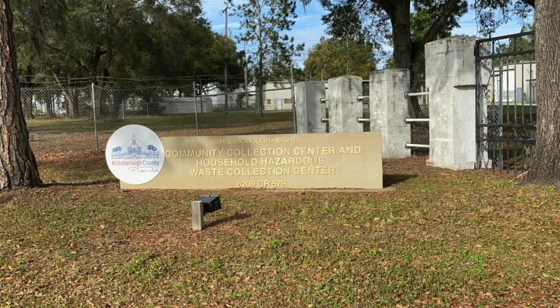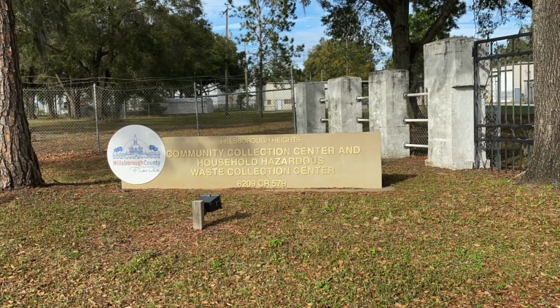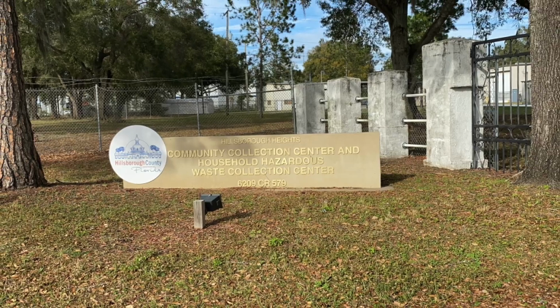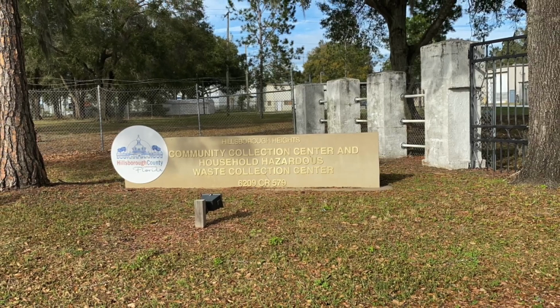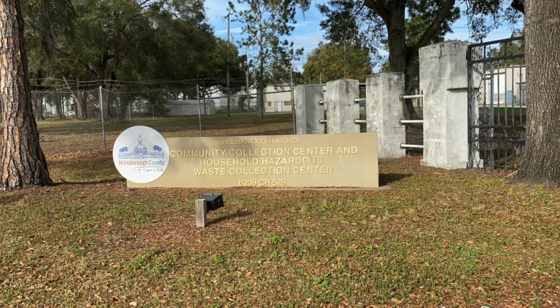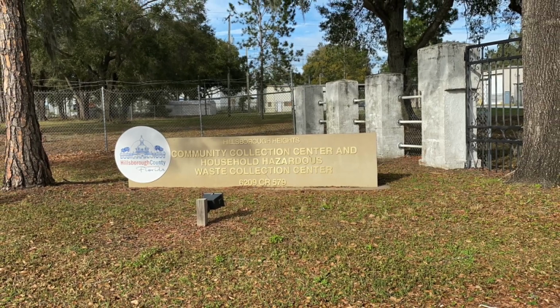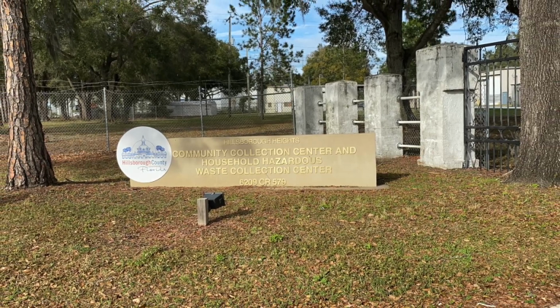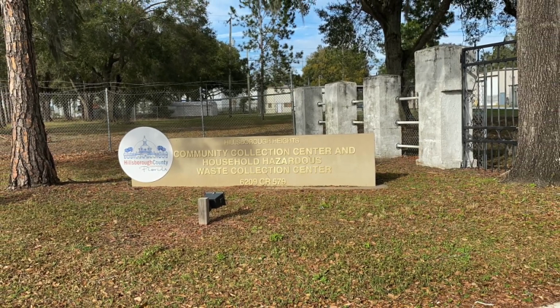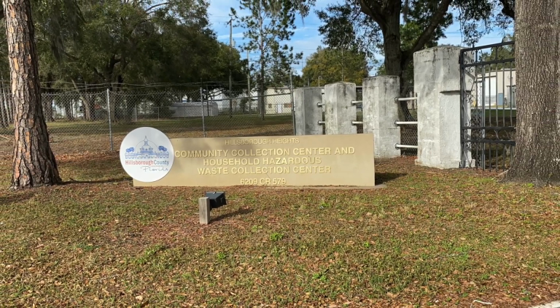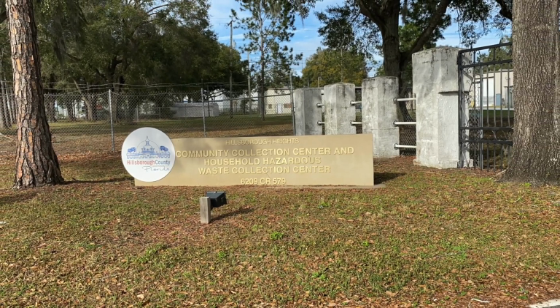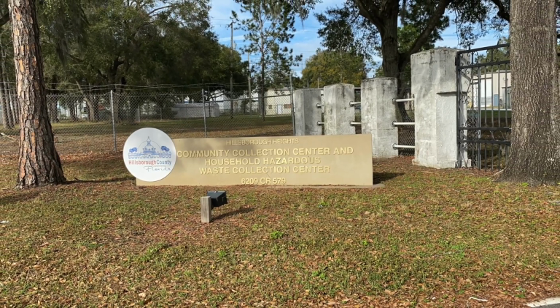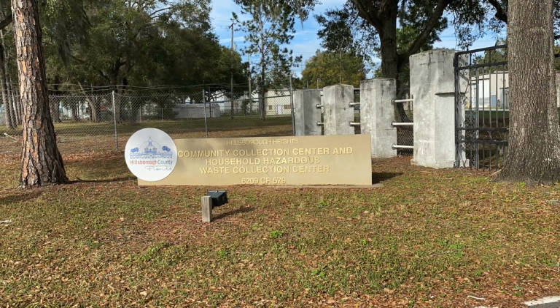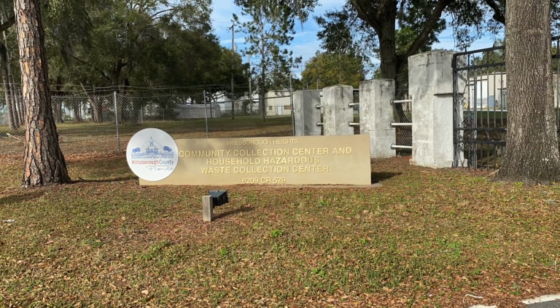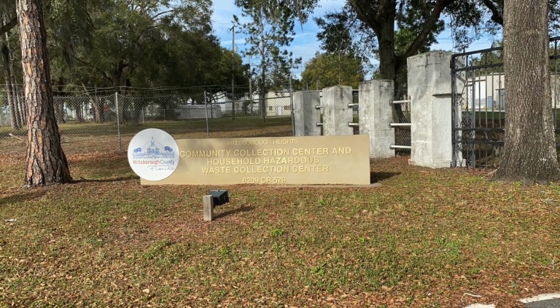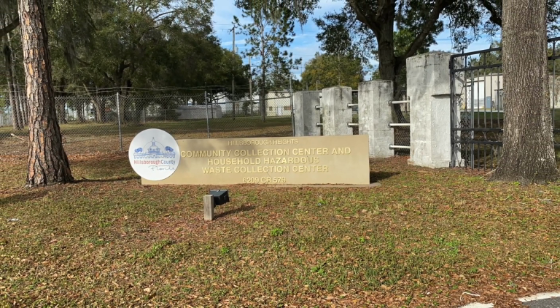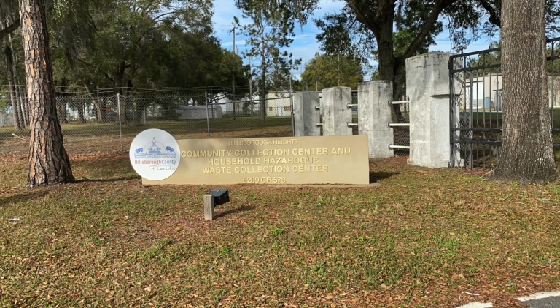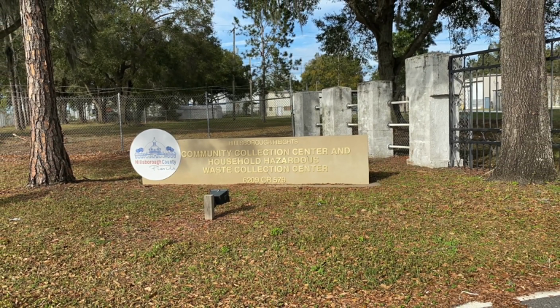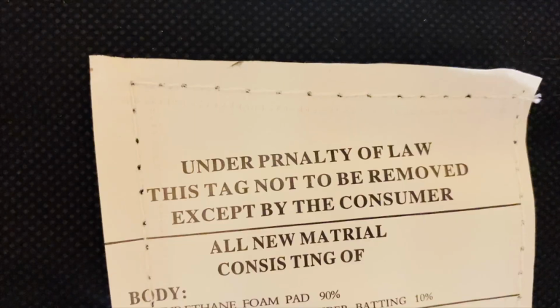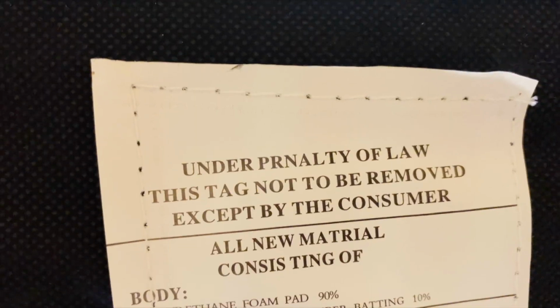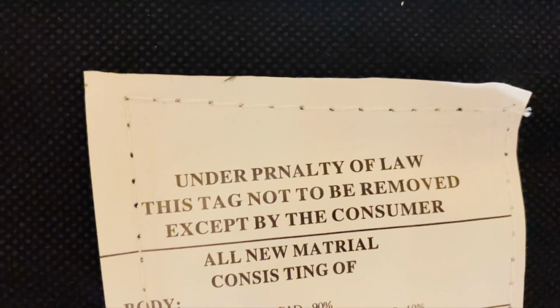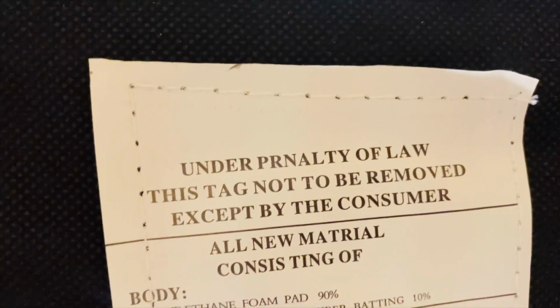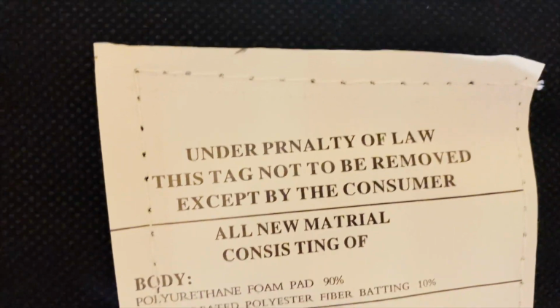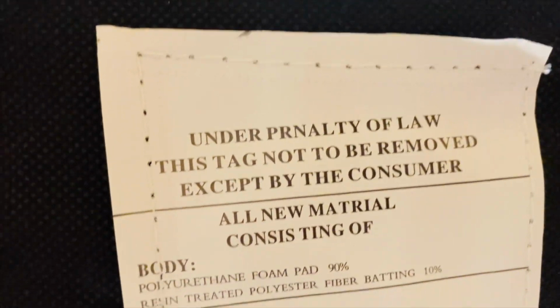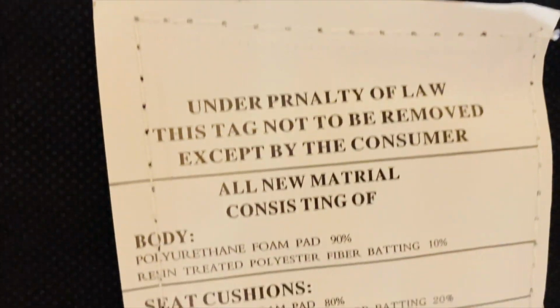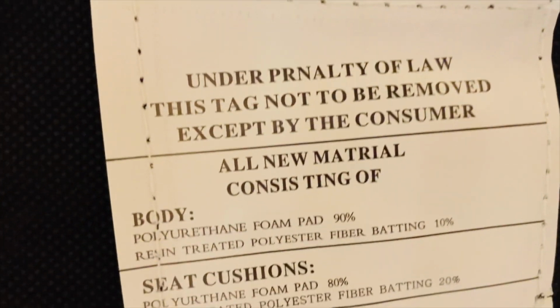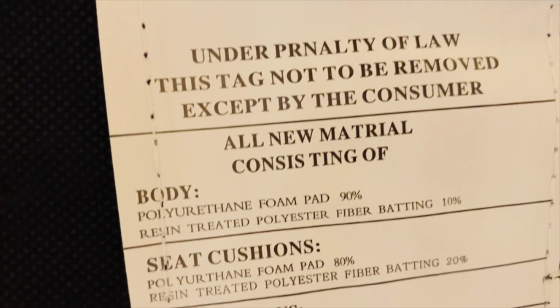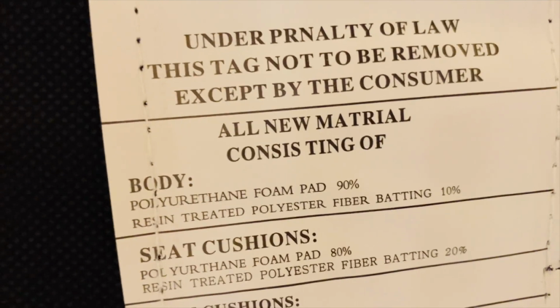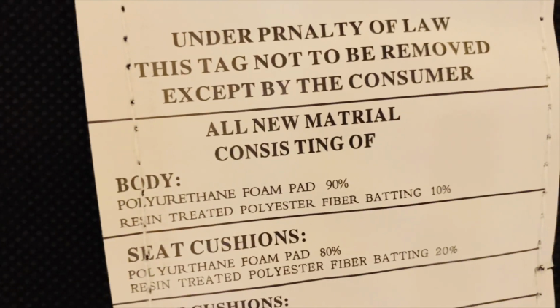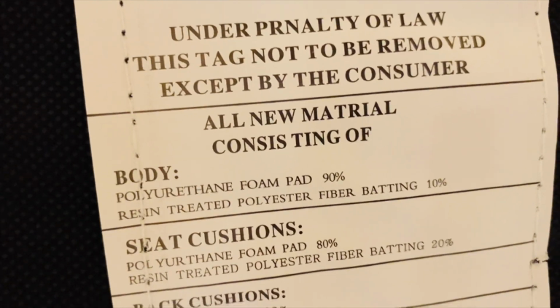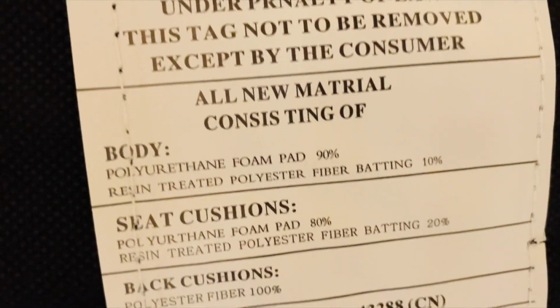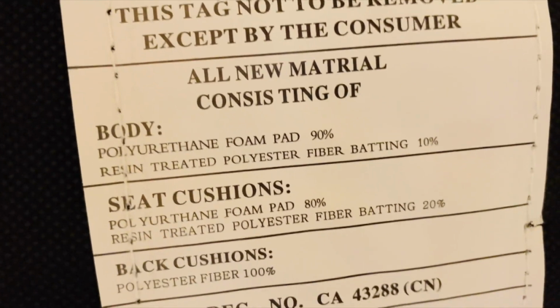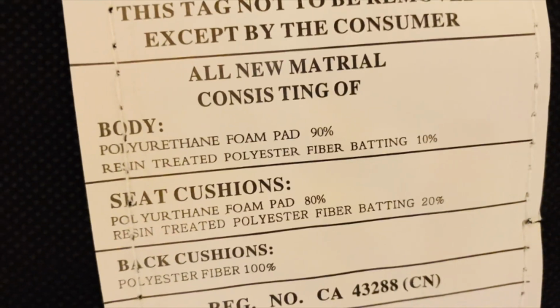Today we are in a Waste Collection Center. I bought a sofa a few years back online and today we are here to dispose it.